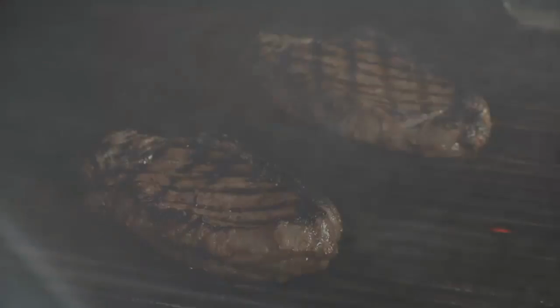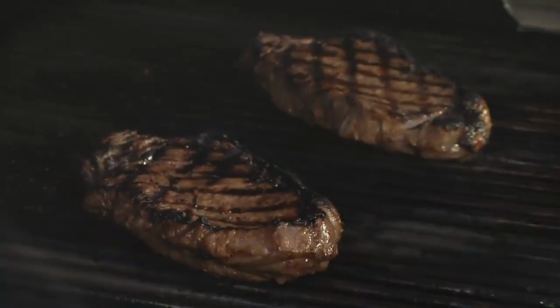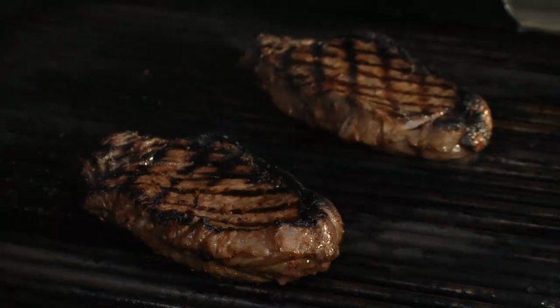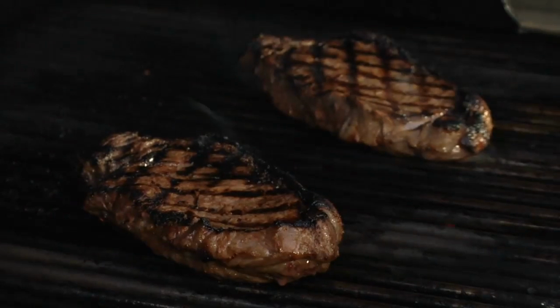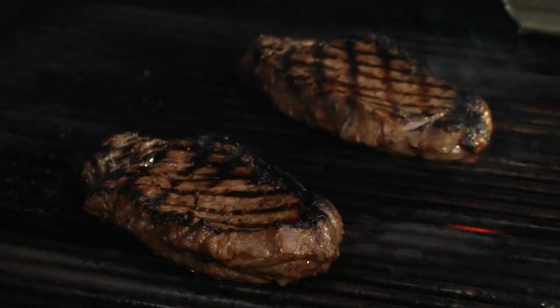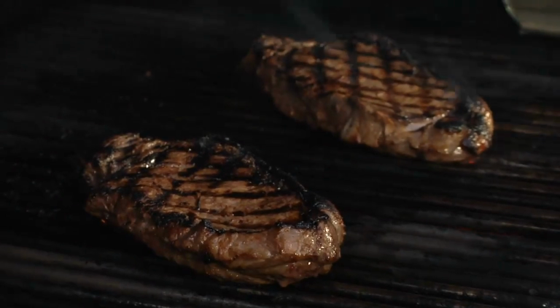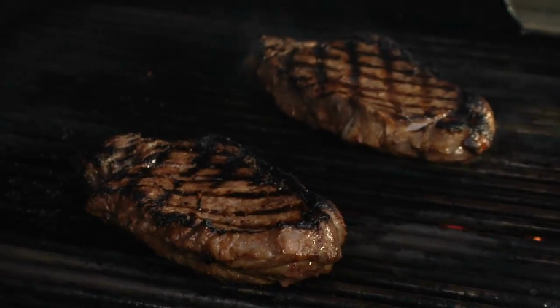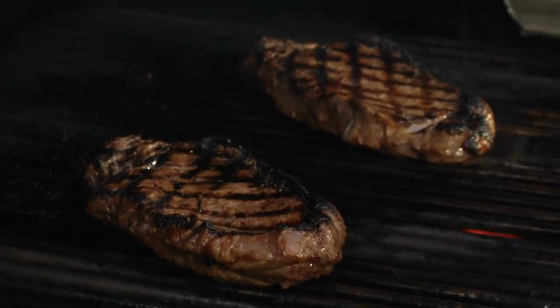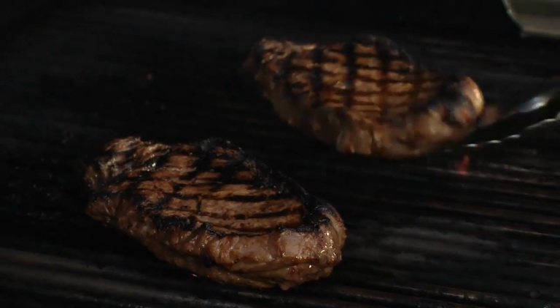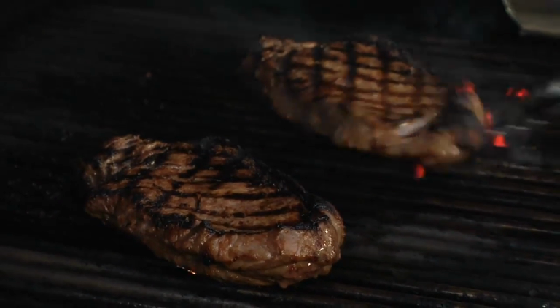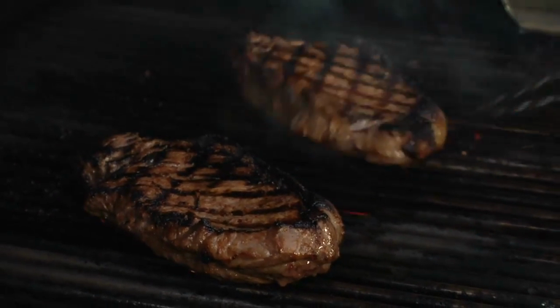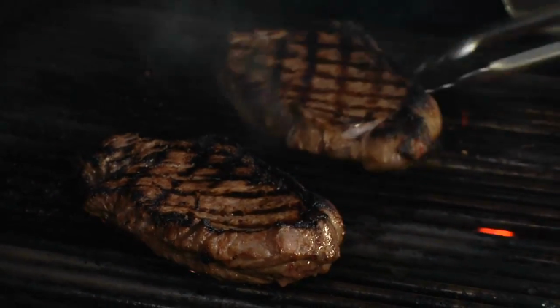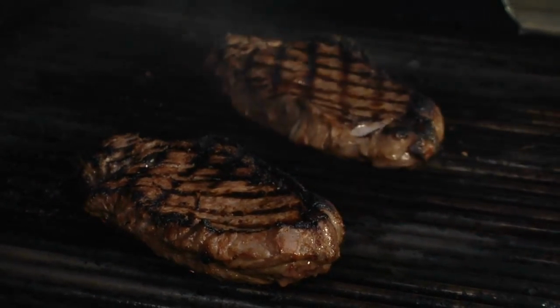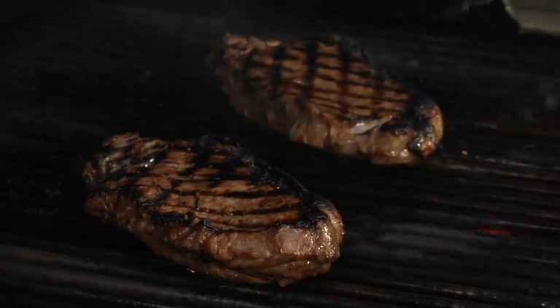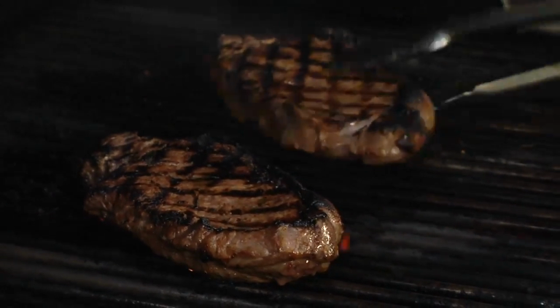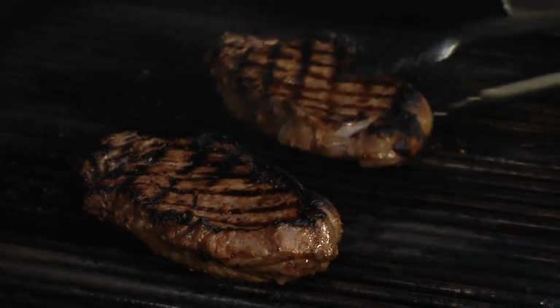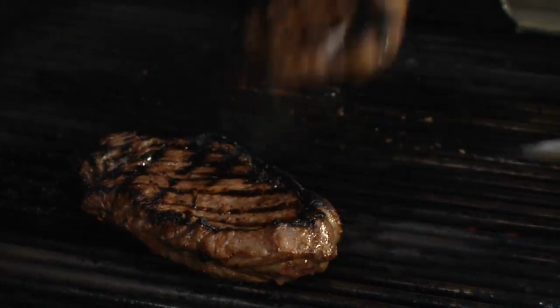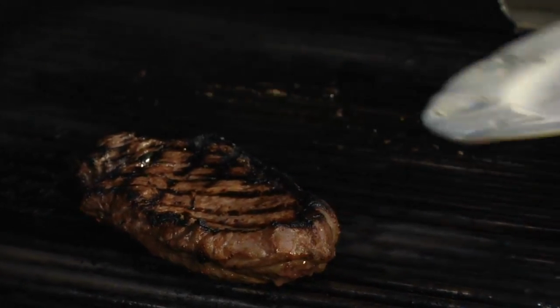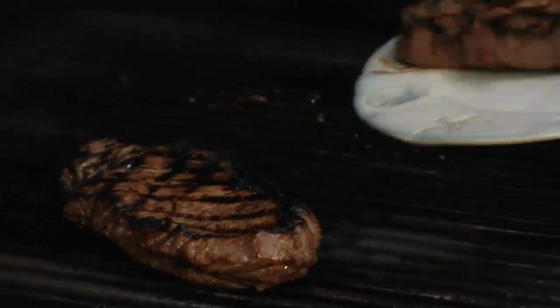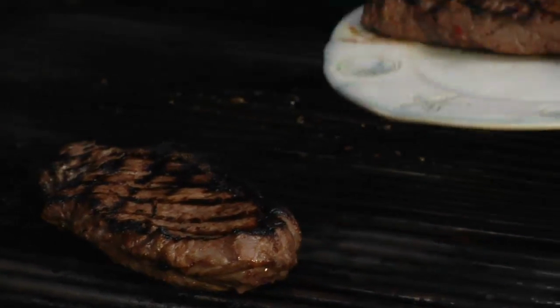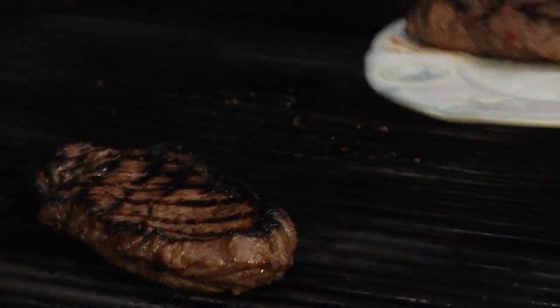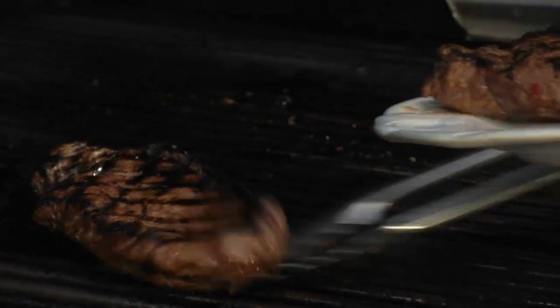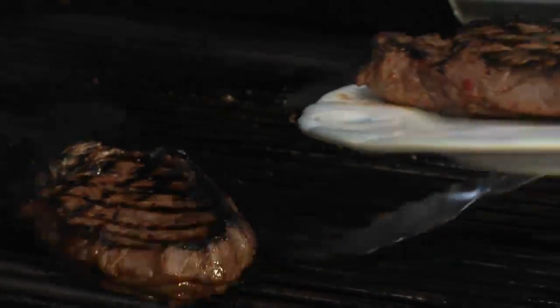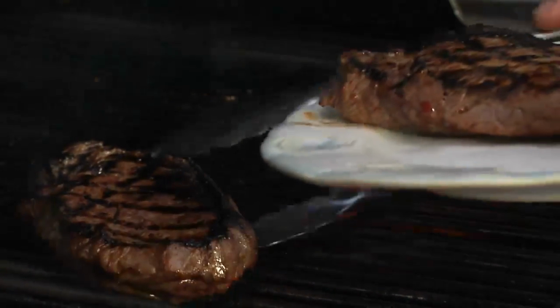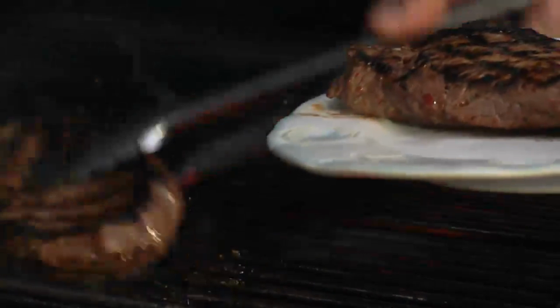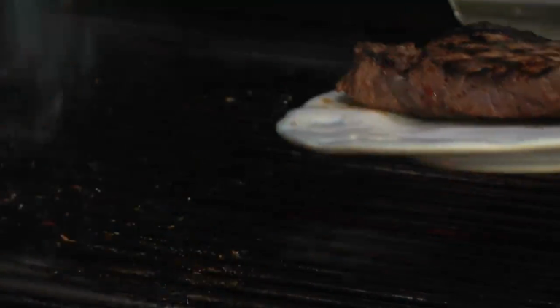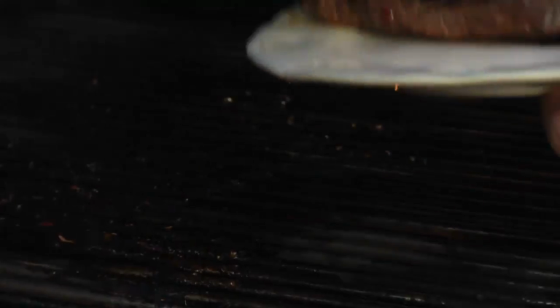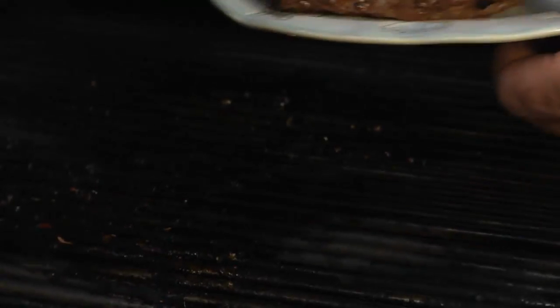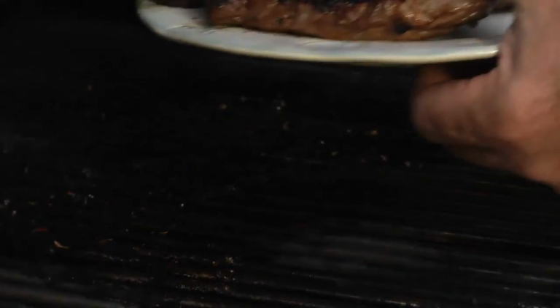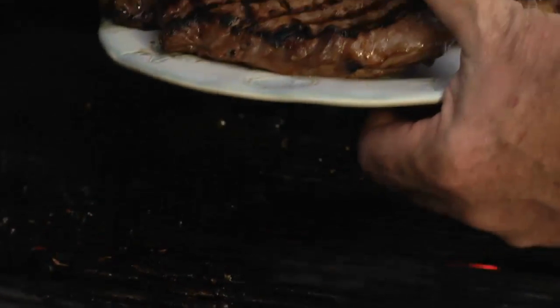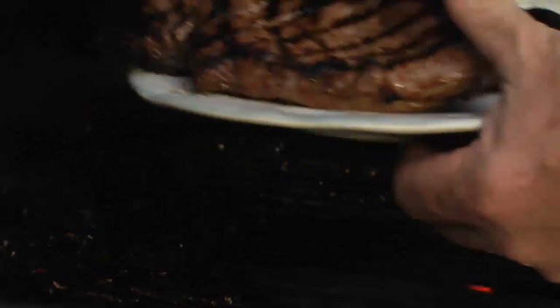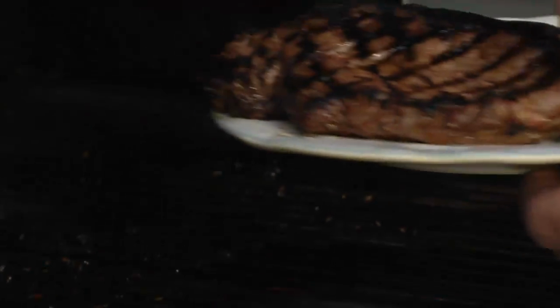We're going to cook the steaks to your liking. These are looking pretty good, so we're going to put them on a plate and let them set aside to rest.